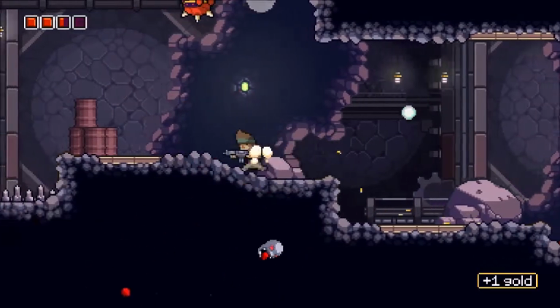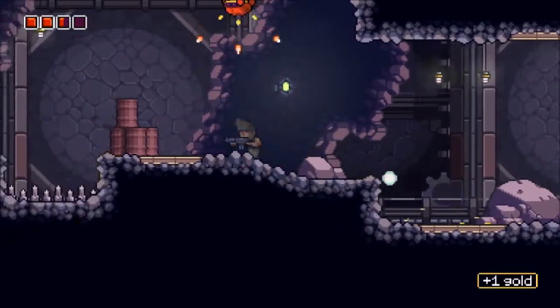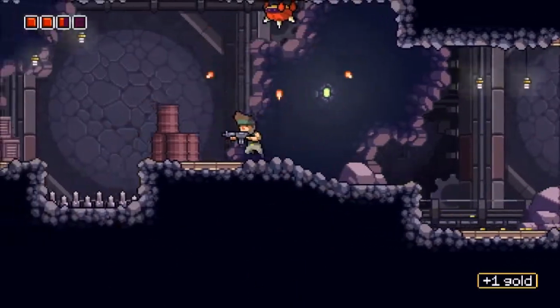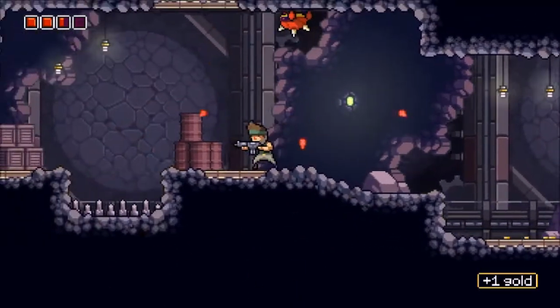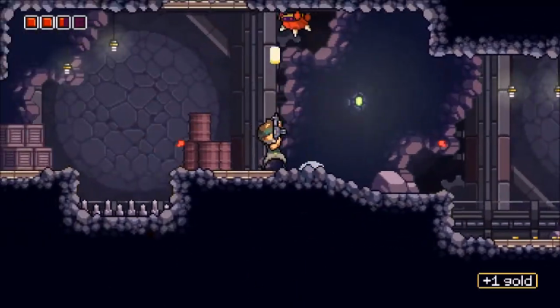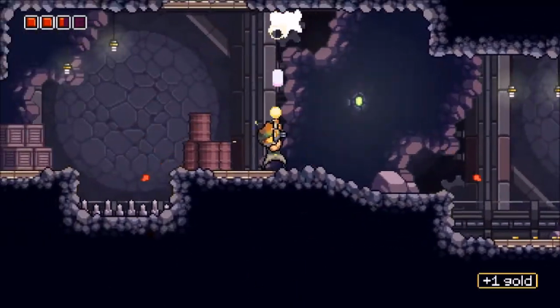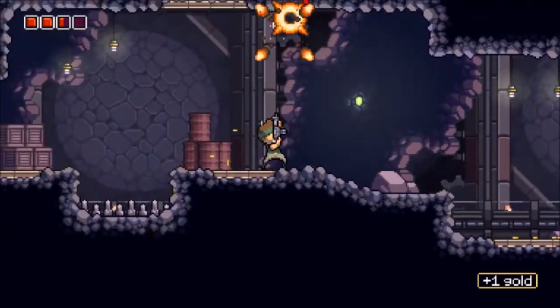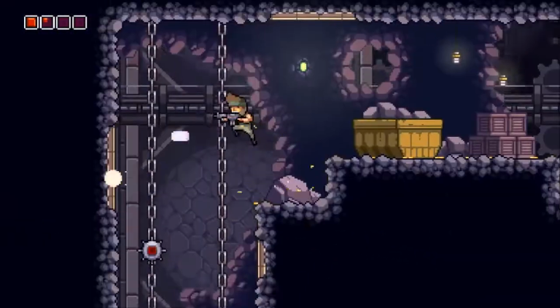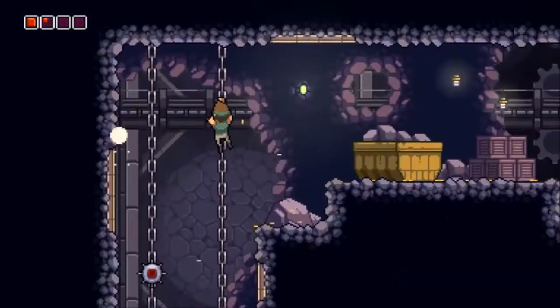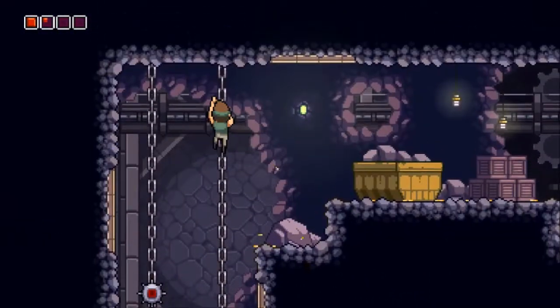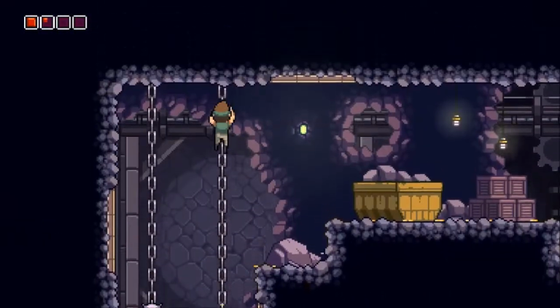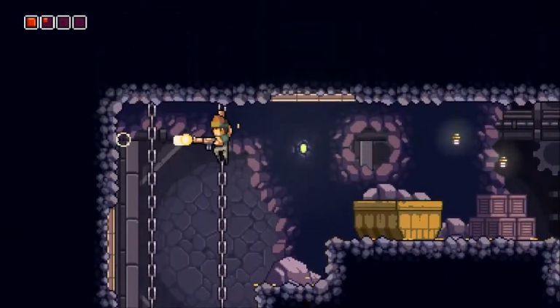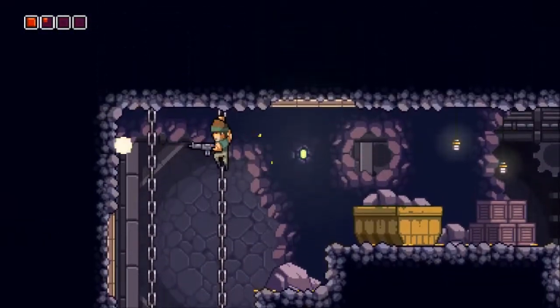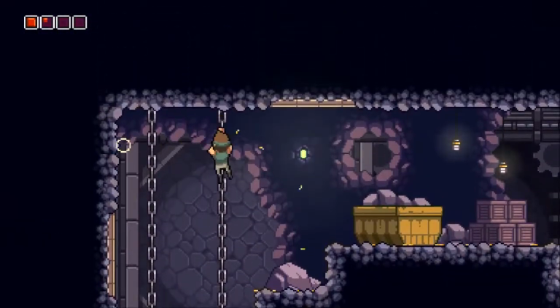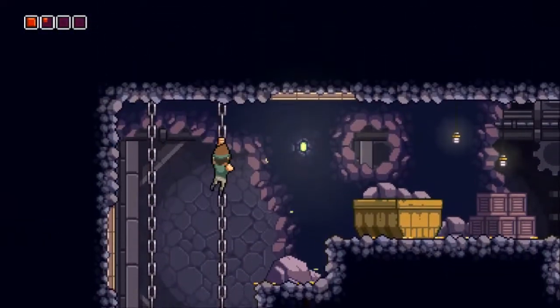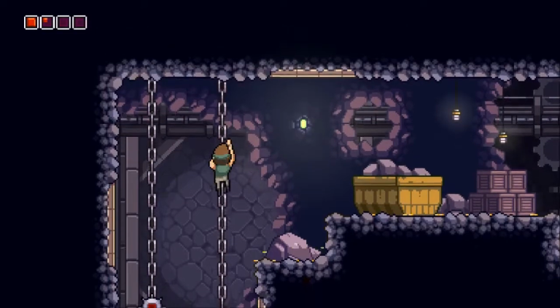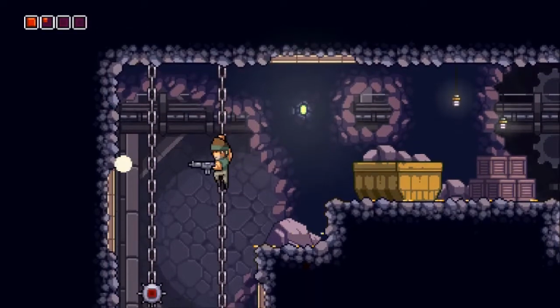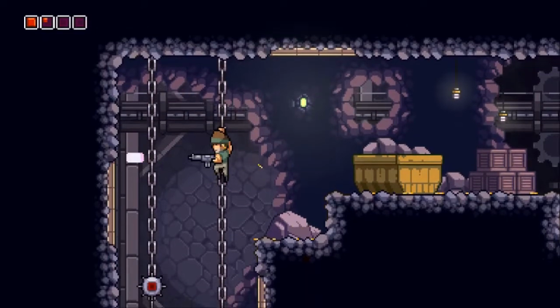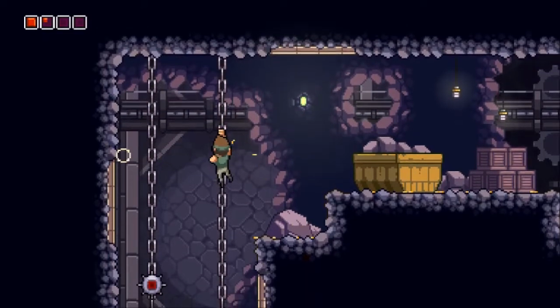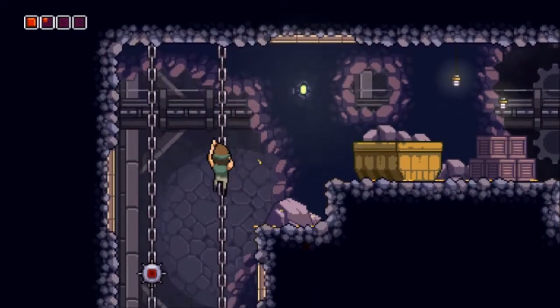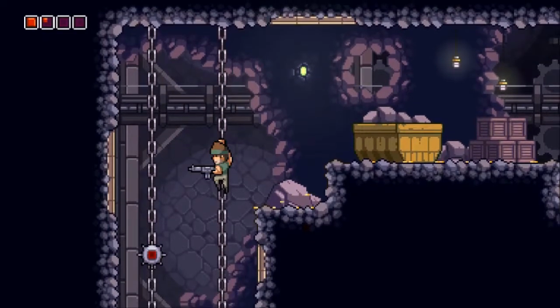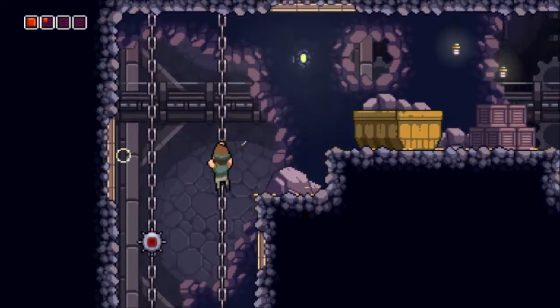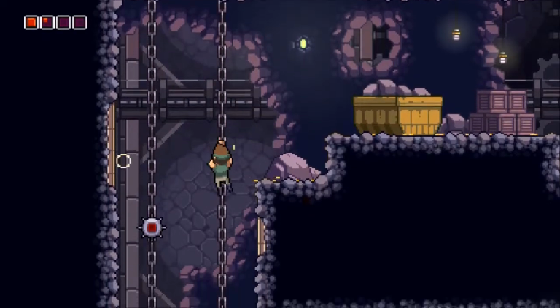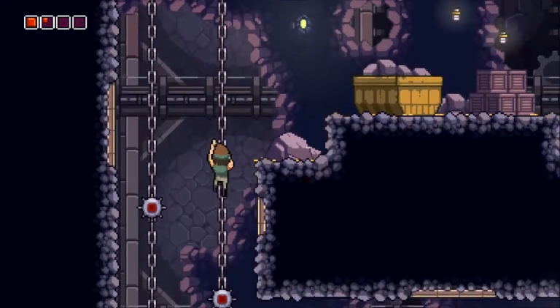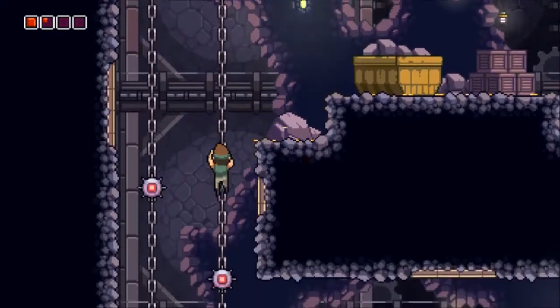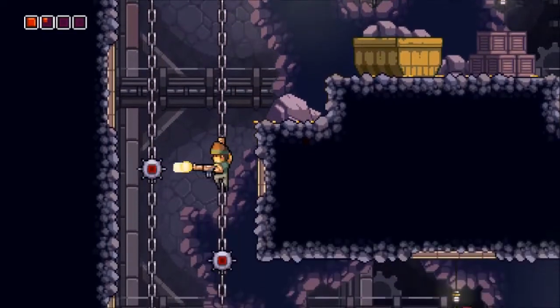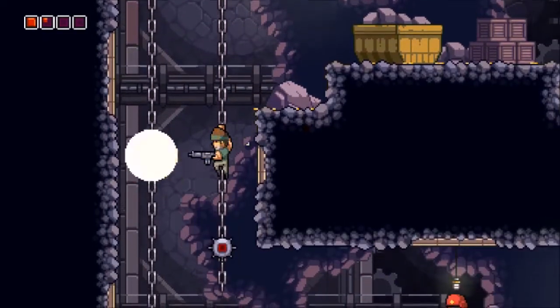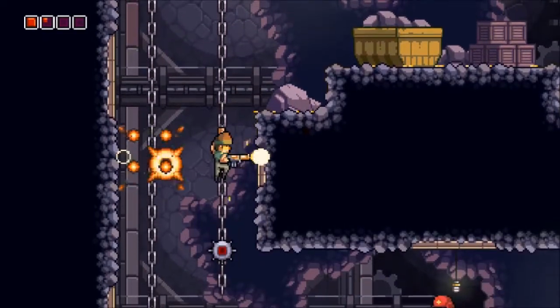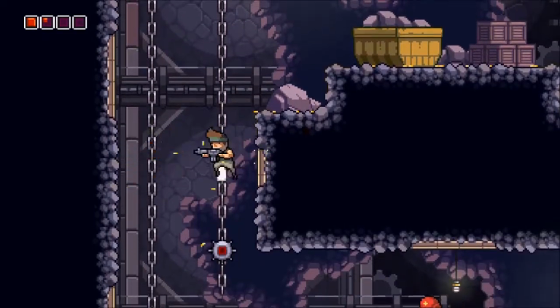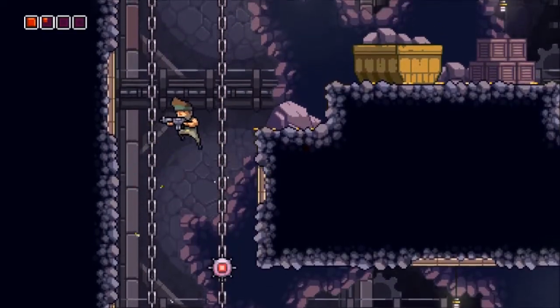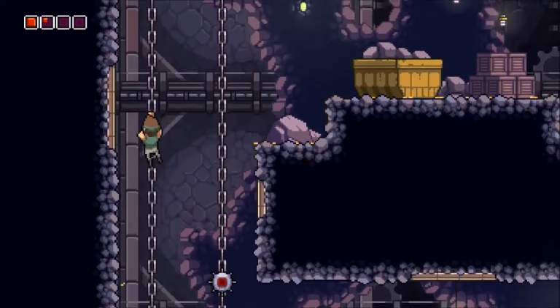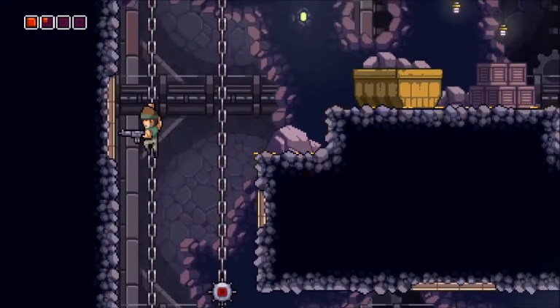Coins can be seen in the infrared screen, not on the main play screen. I would have liked to see the coins collected on the main screen because it shows the work you've done, but oh well.